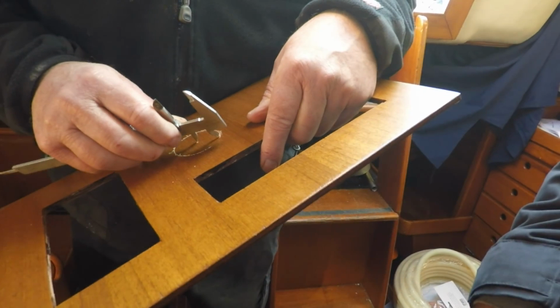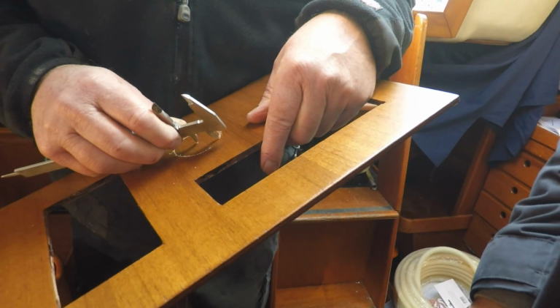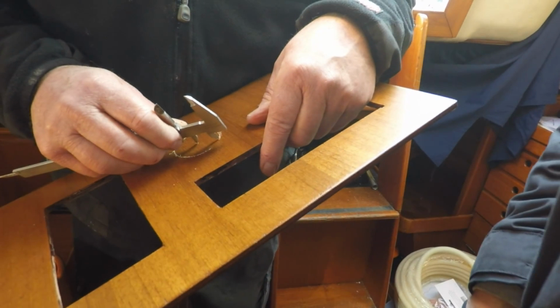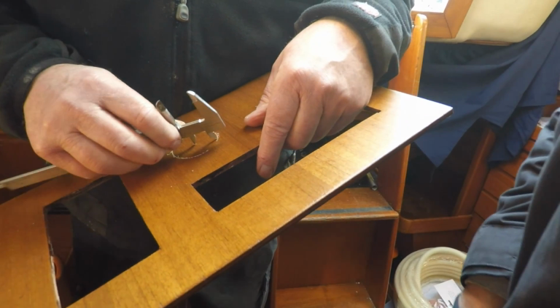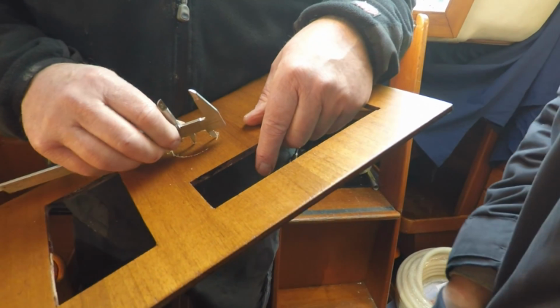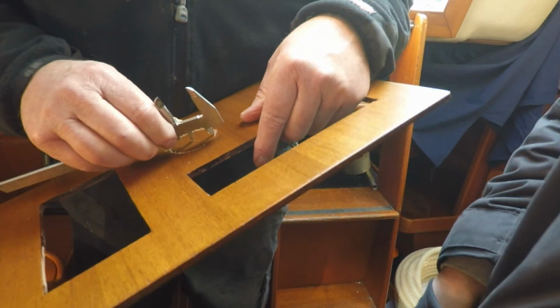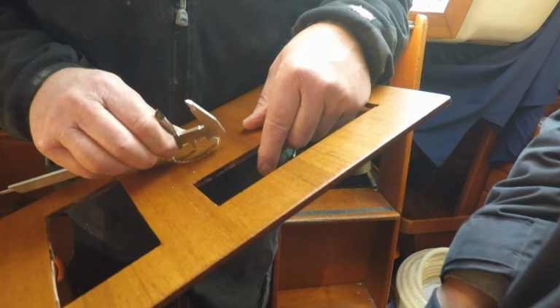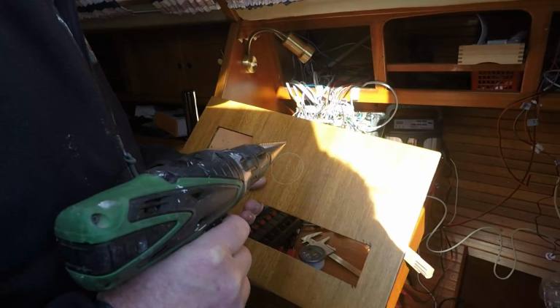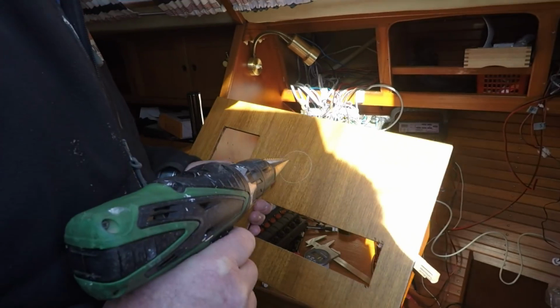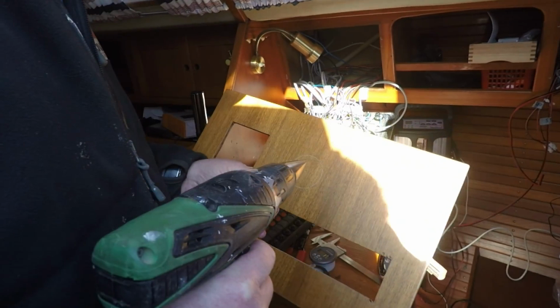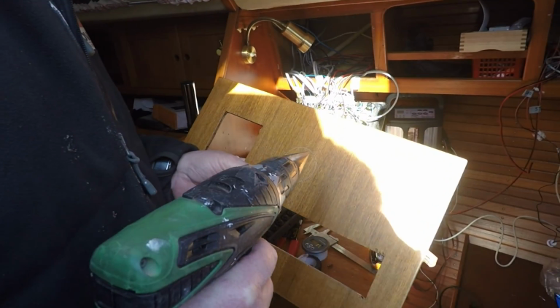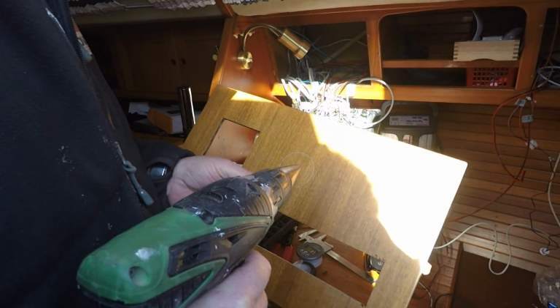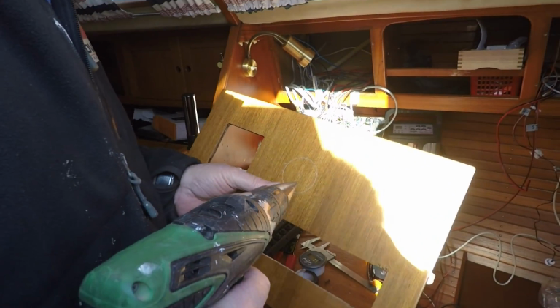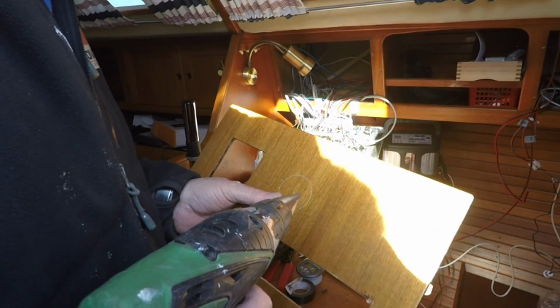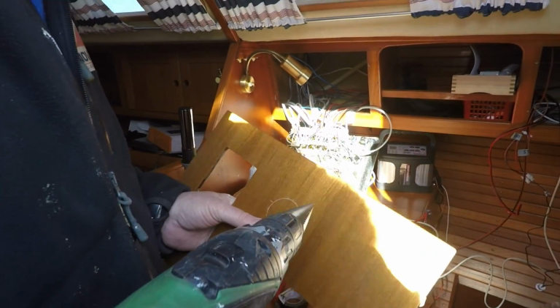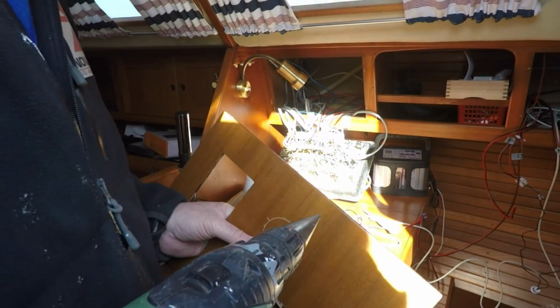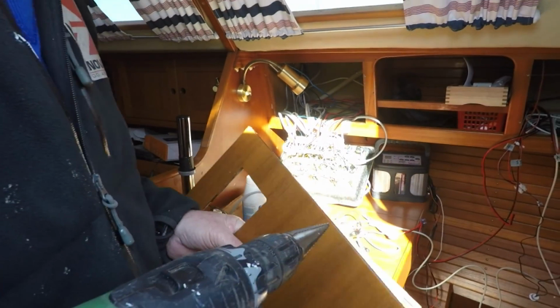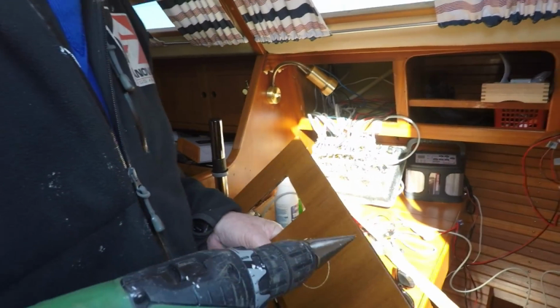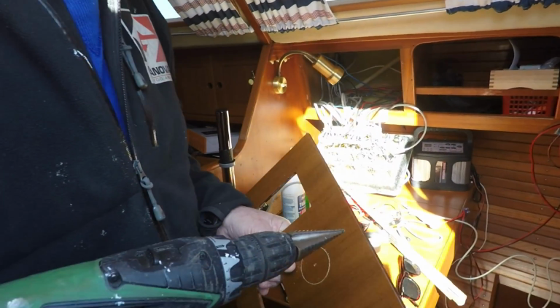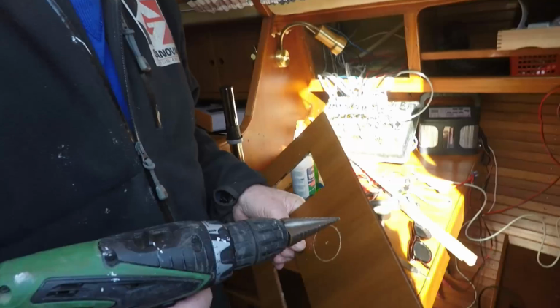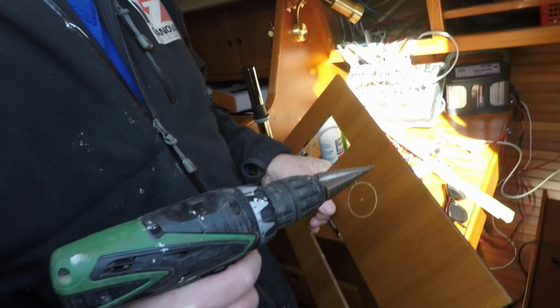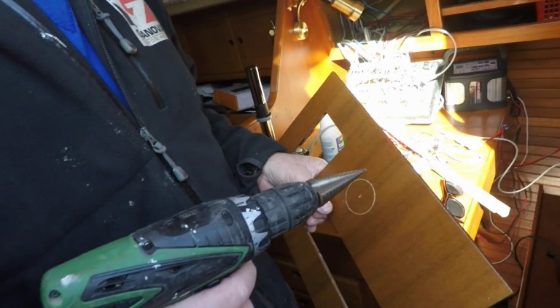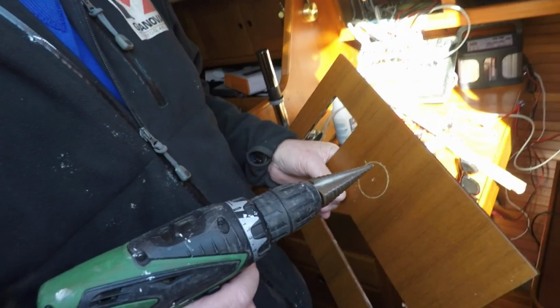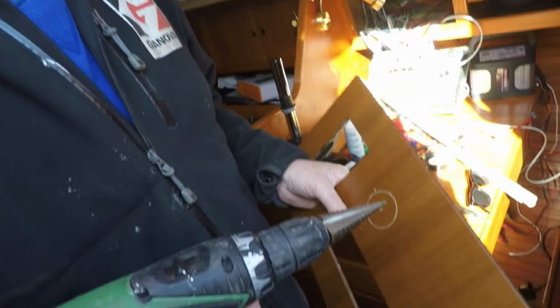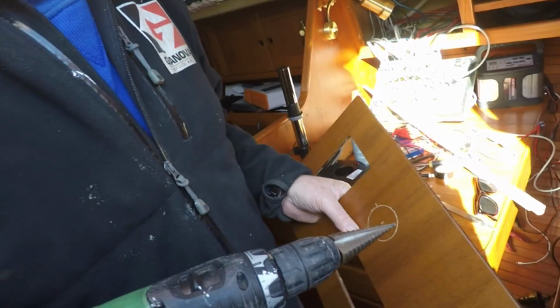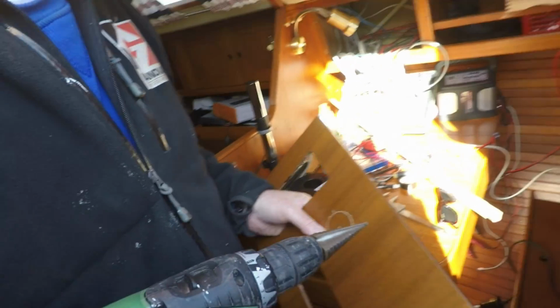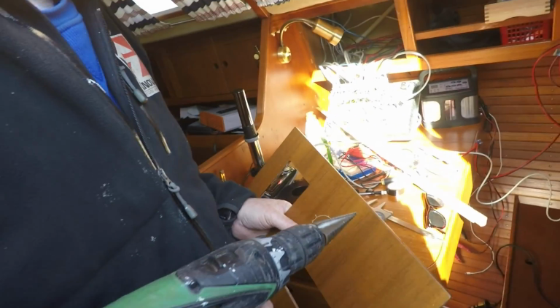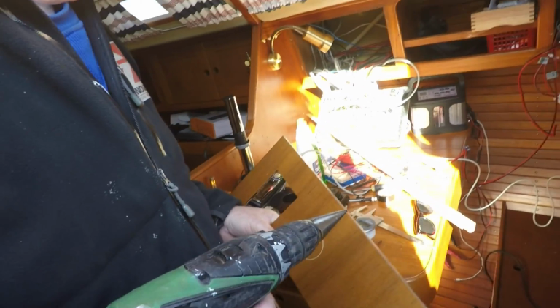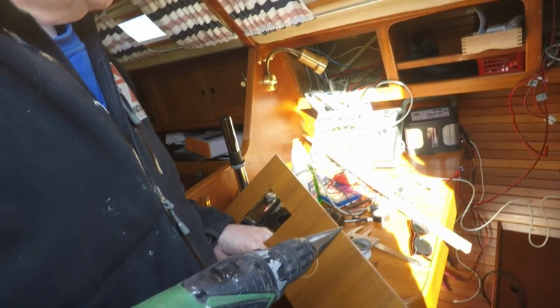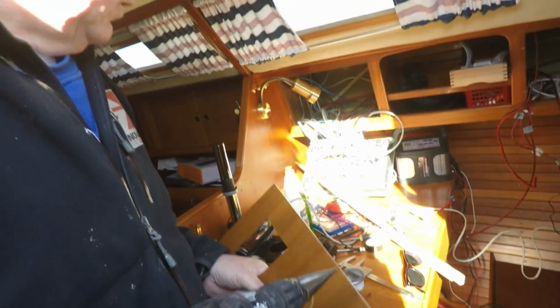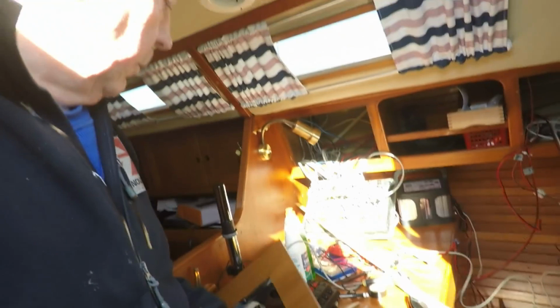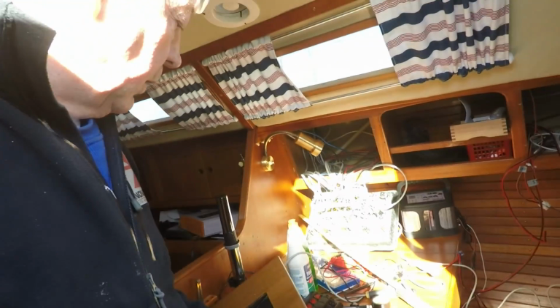And oh, by the way — never mind the nest of cables. I think they got it organized just the way they want.